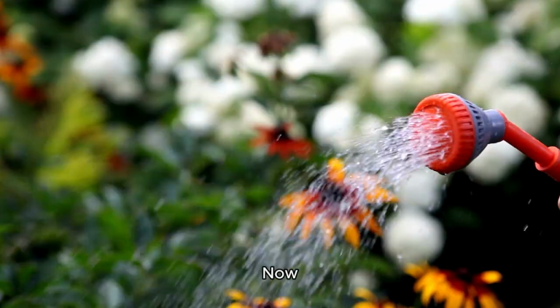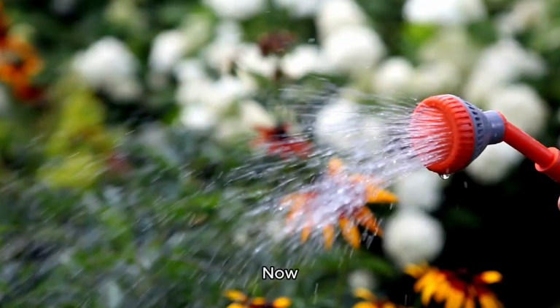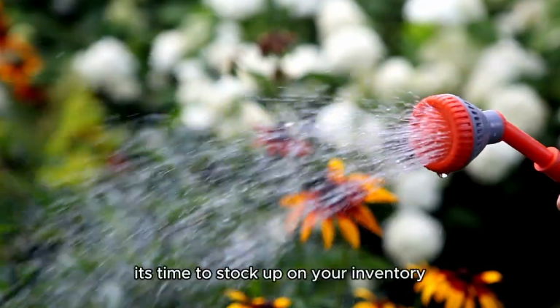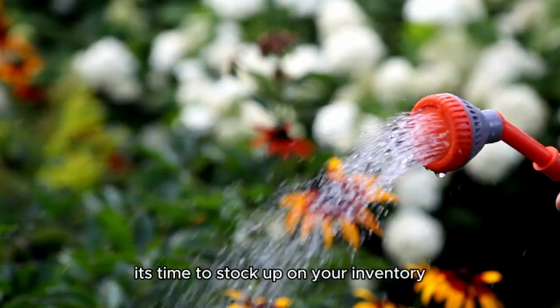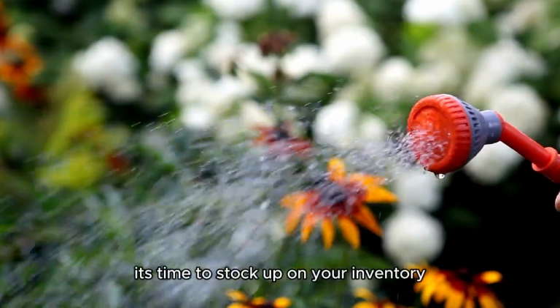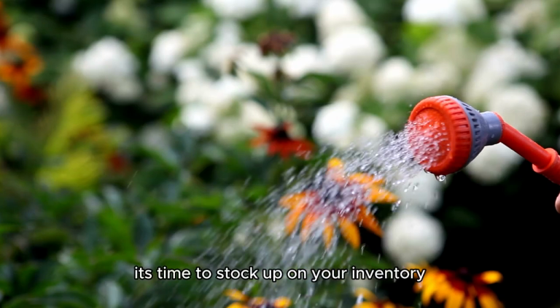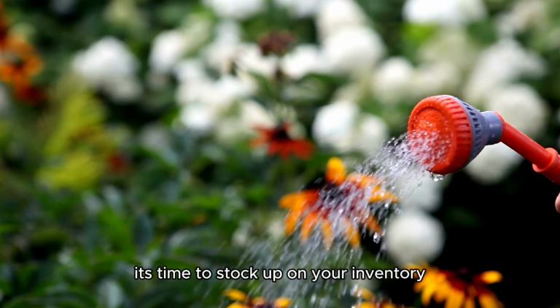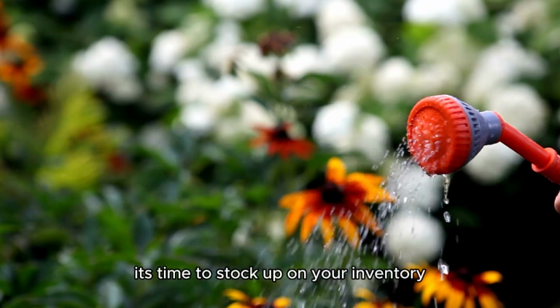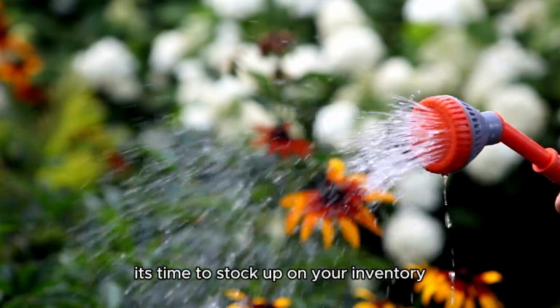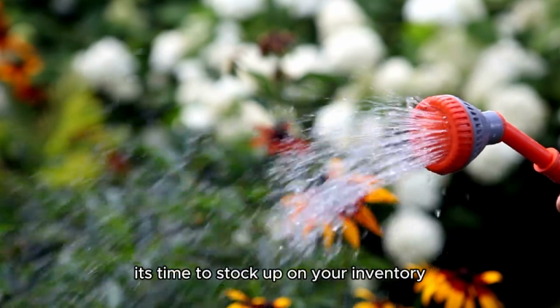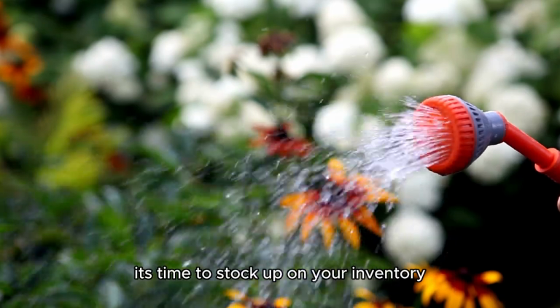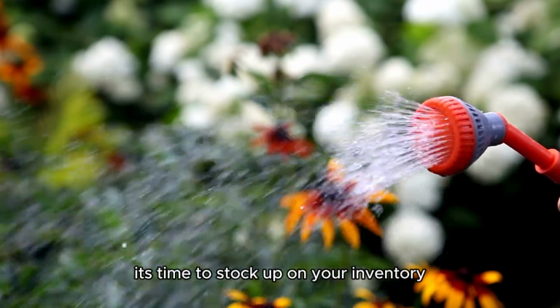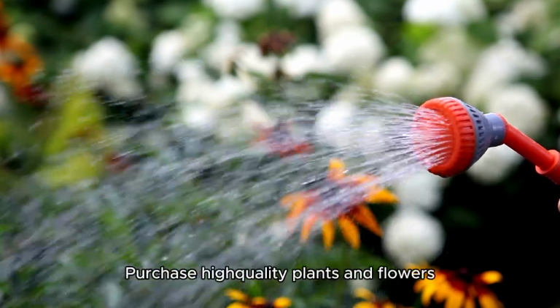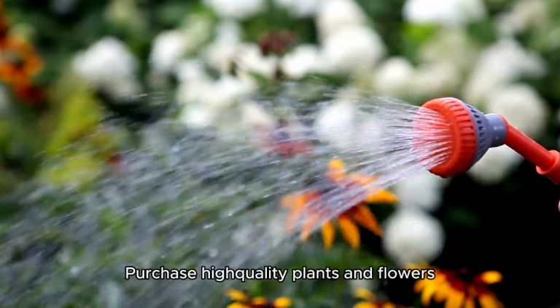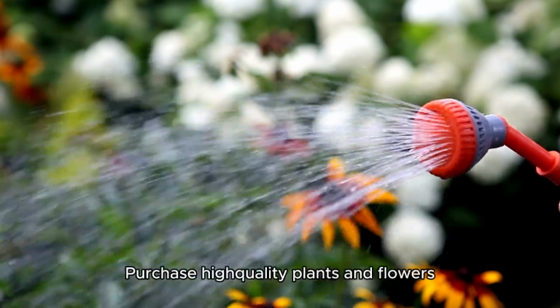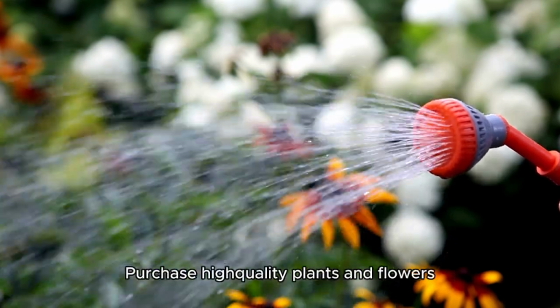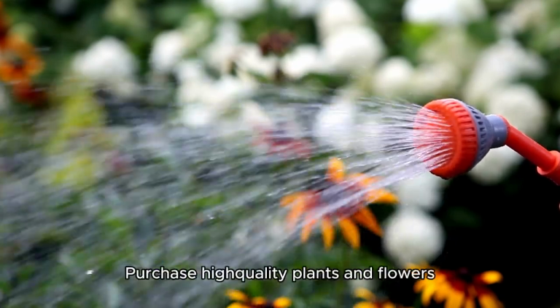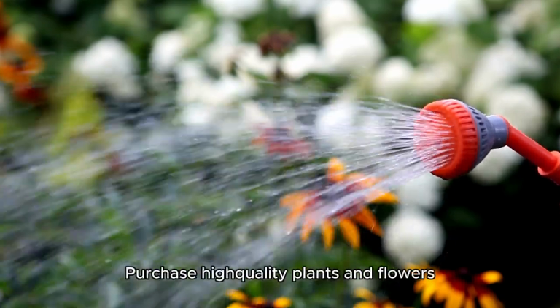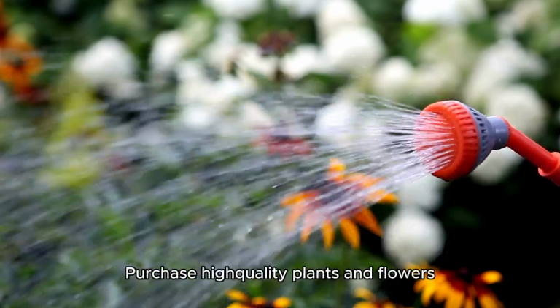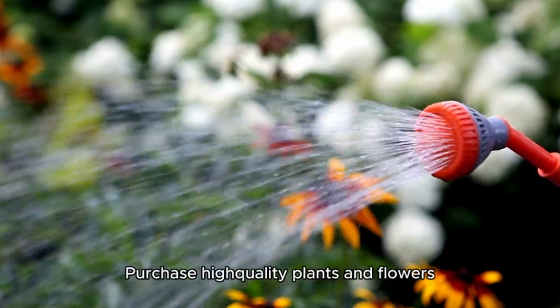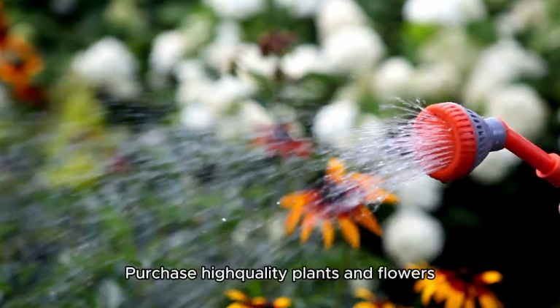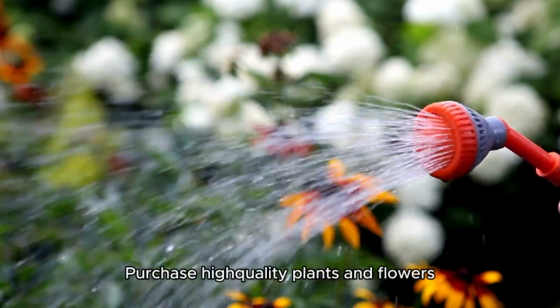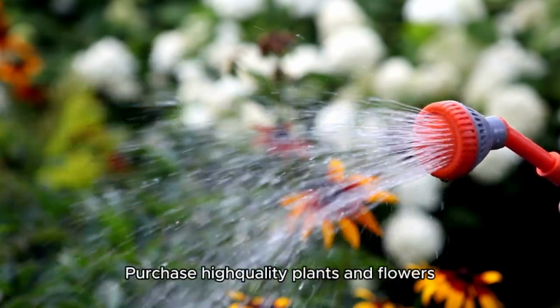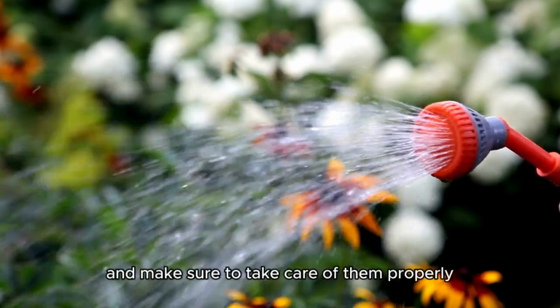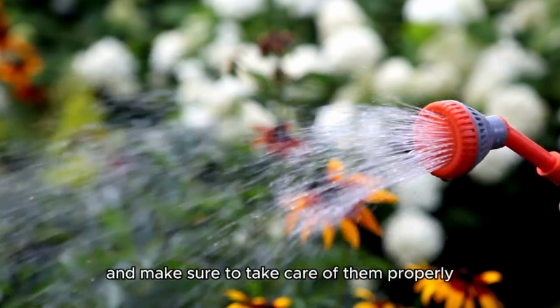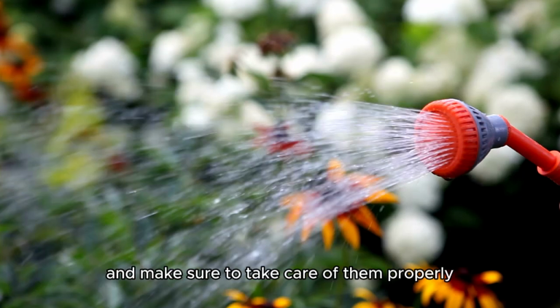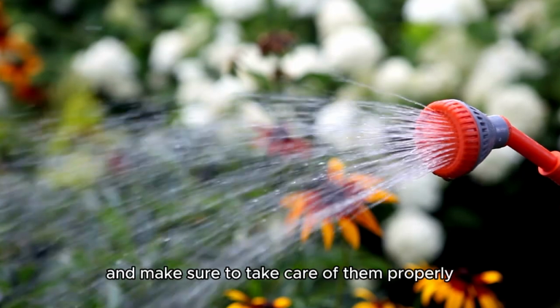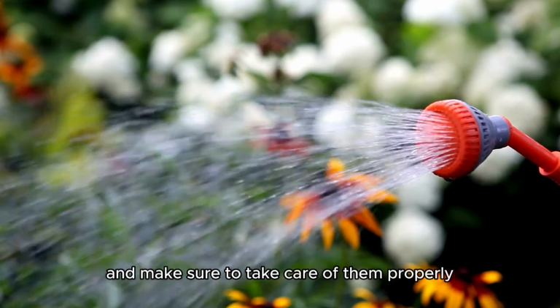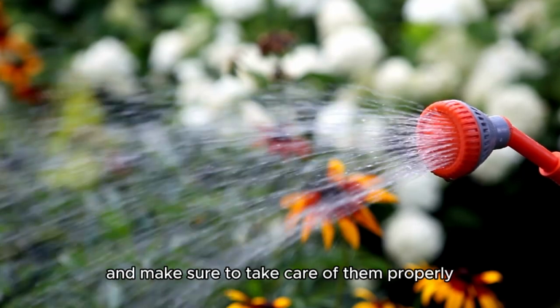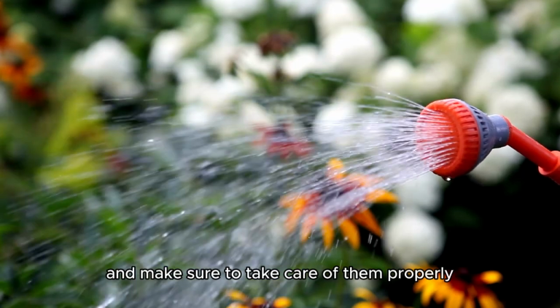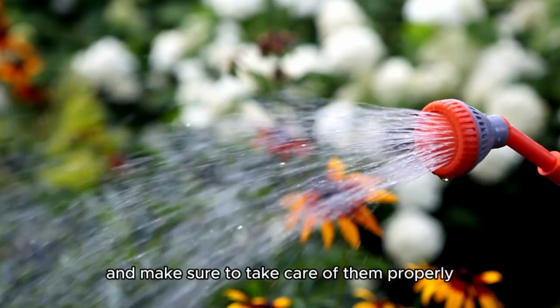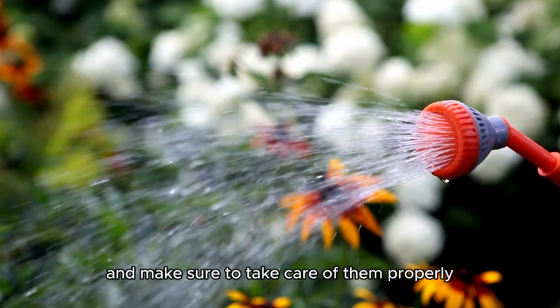Now, it's time to stock up on your inventory. Purchase high-quality plants and flowers and make sure to take care of them properly.